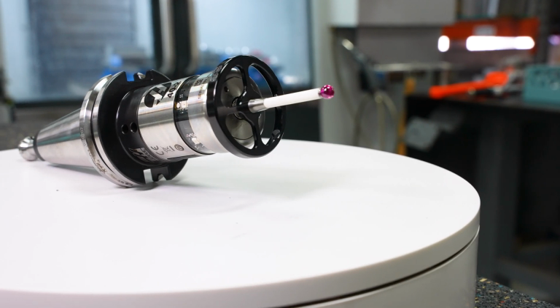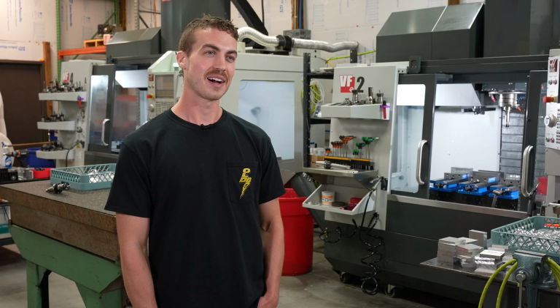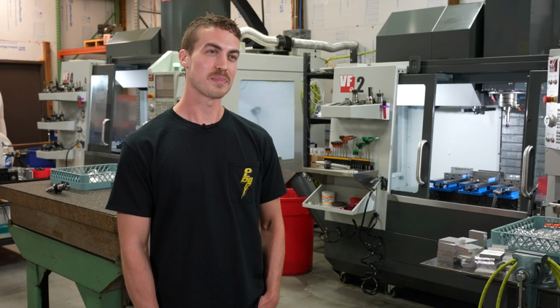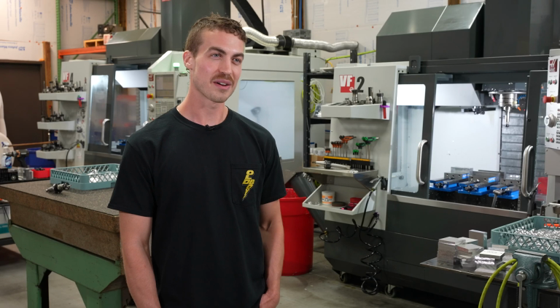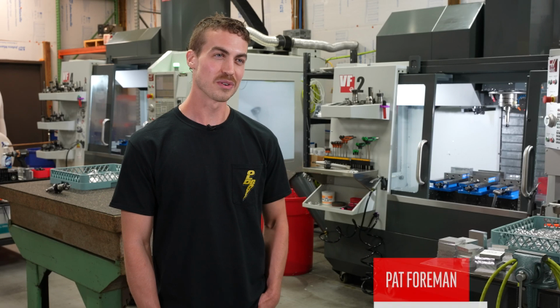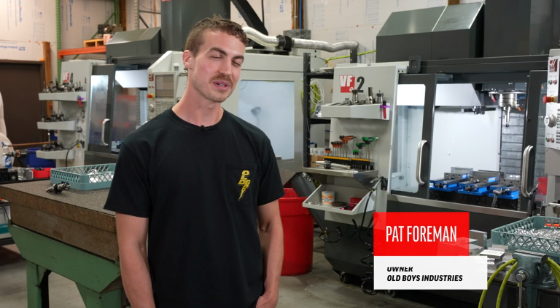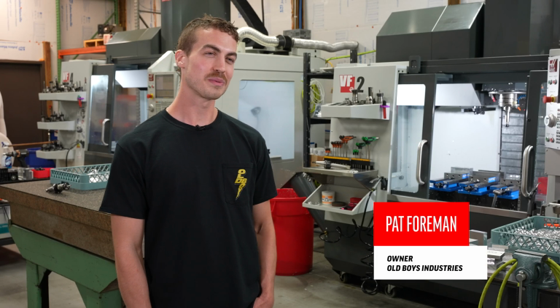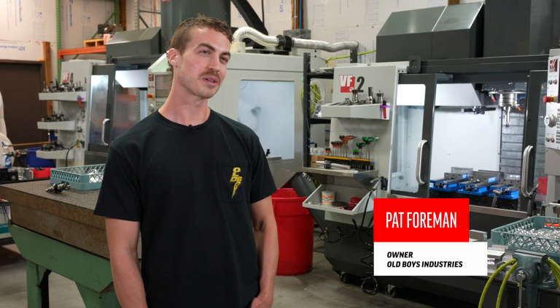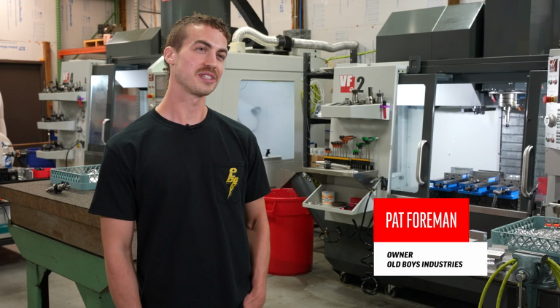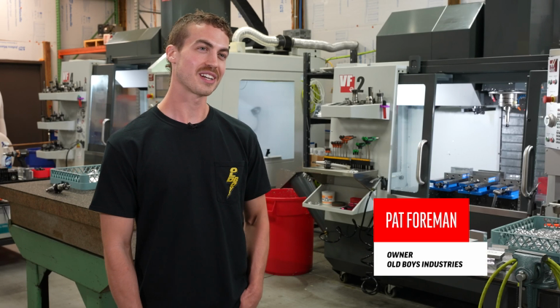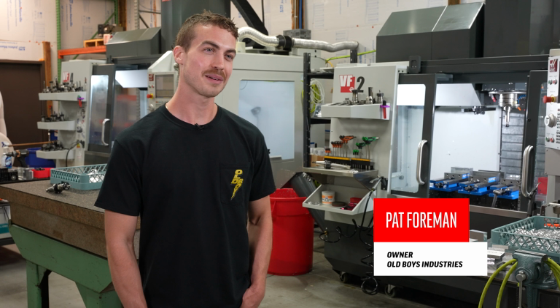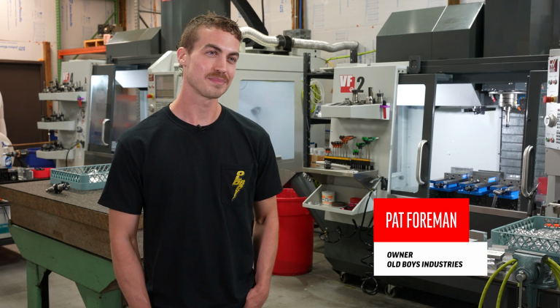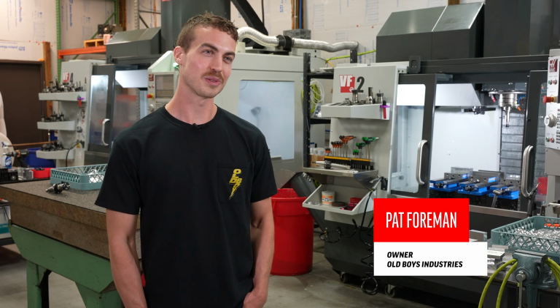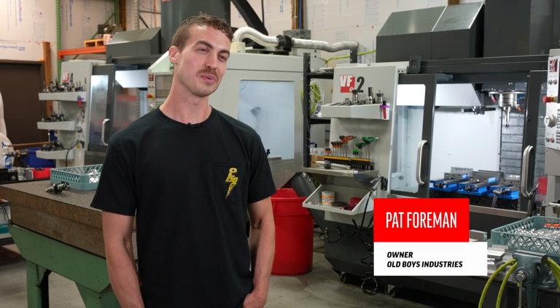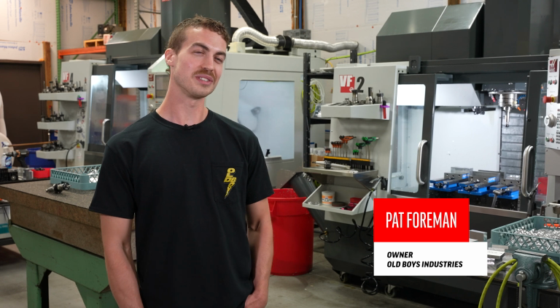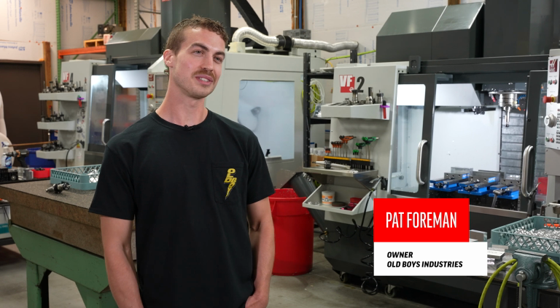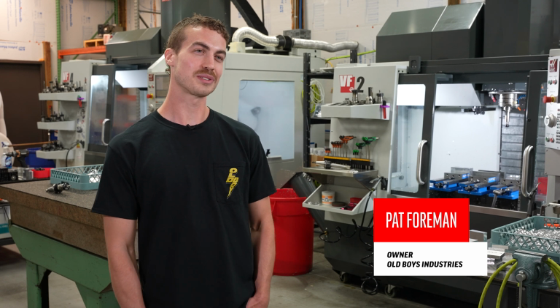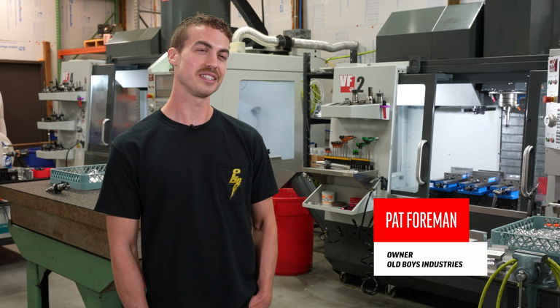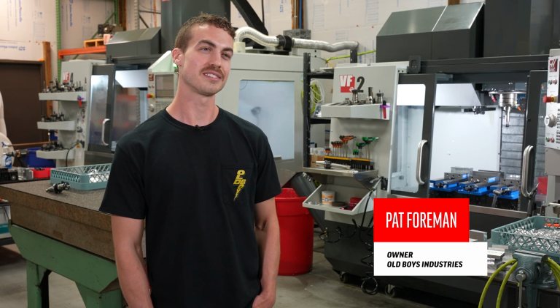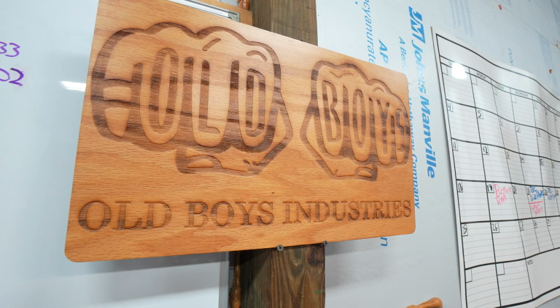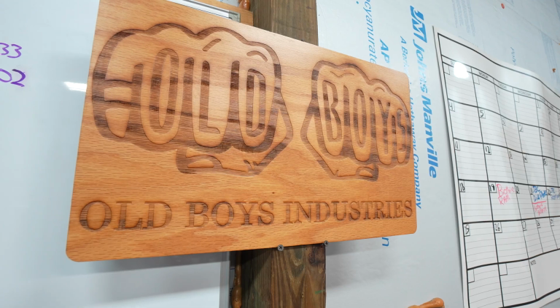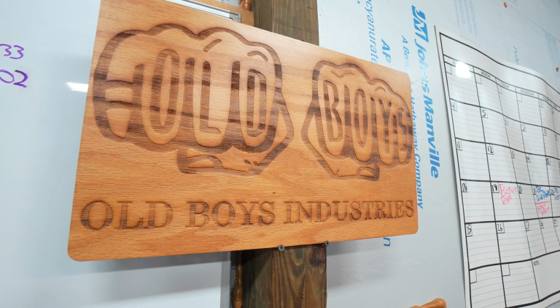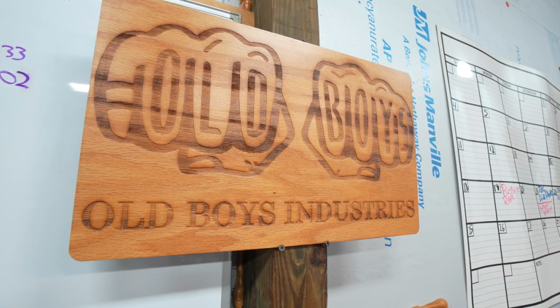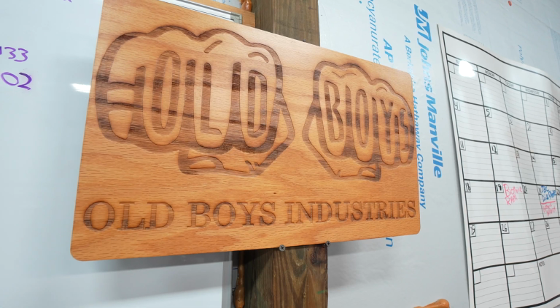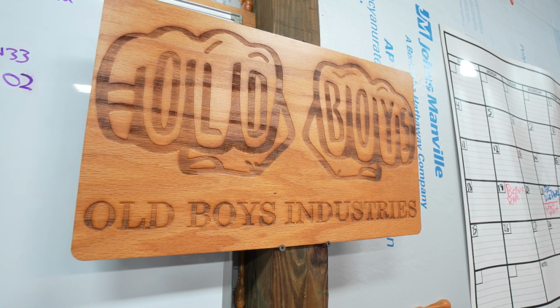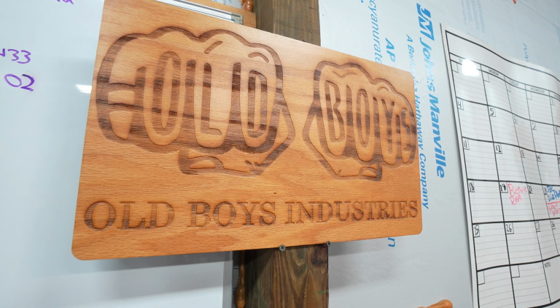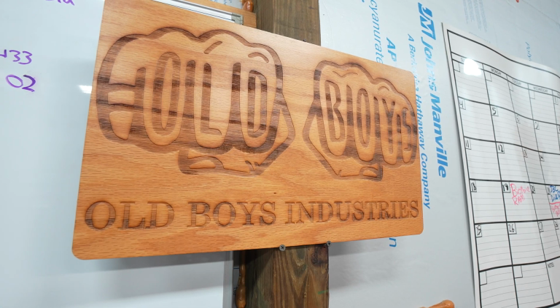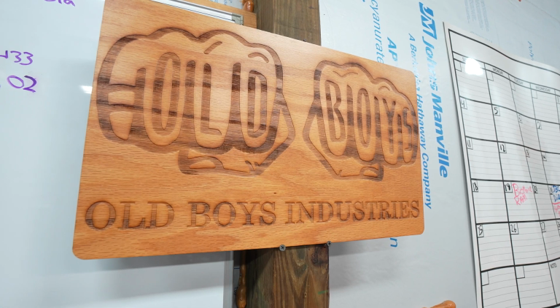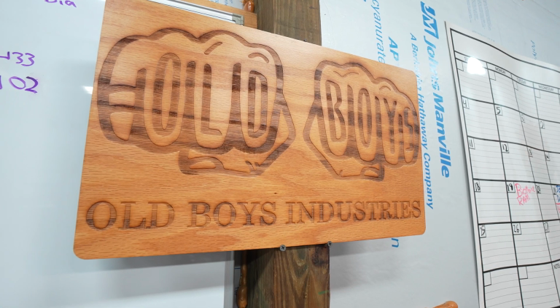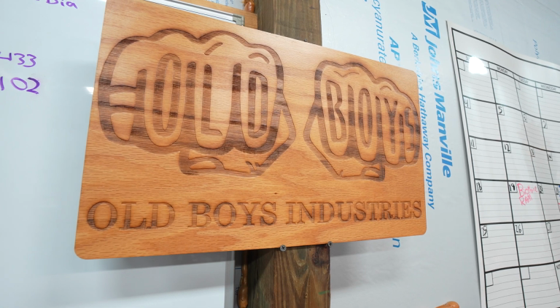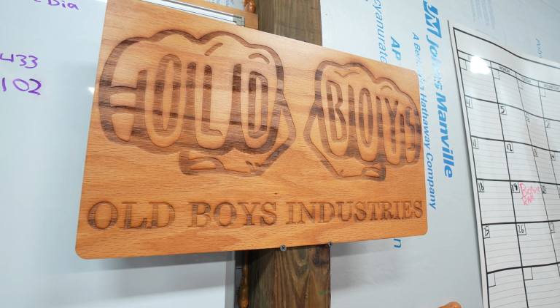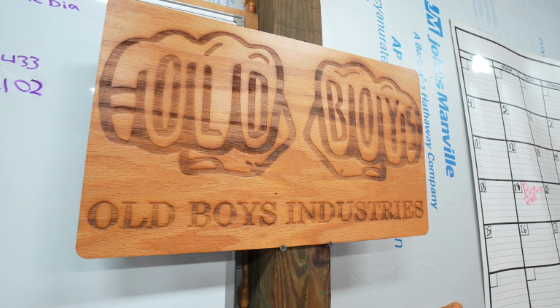Hi, I'm Pat Foreman. Welcome to my shop, Old Boys Industries. You might know me as Pat at Old Boys from the internet.